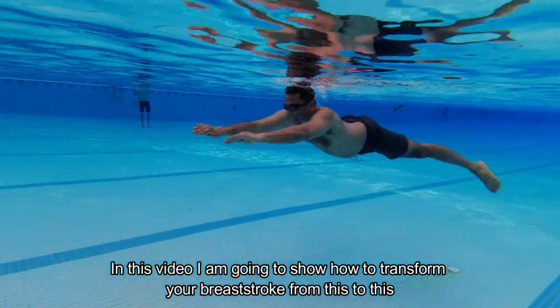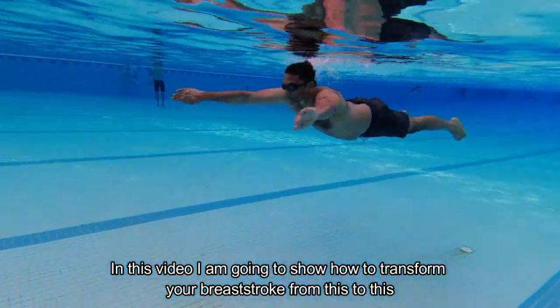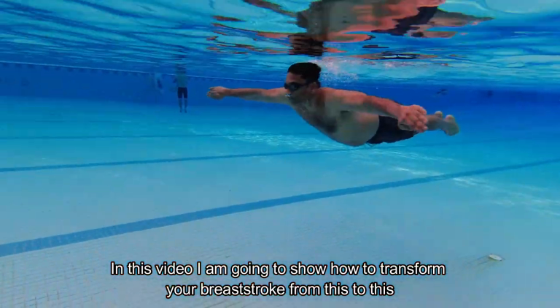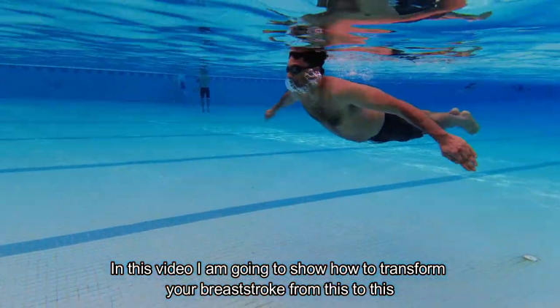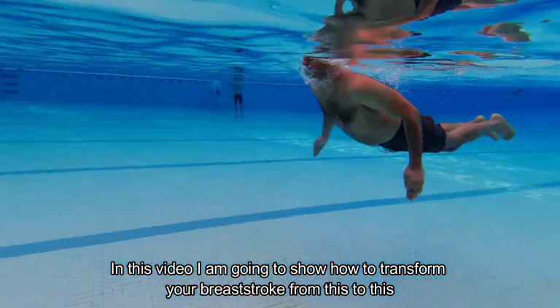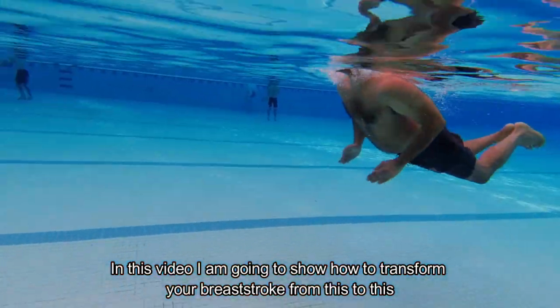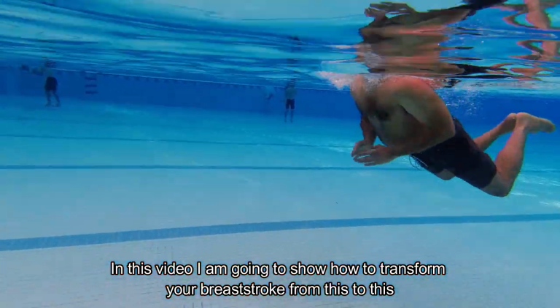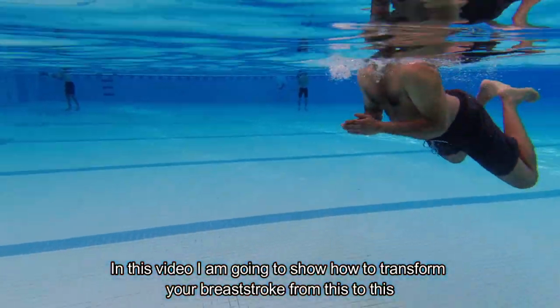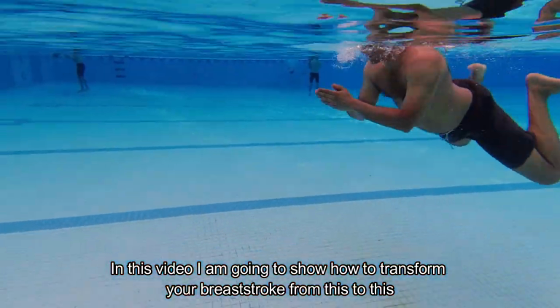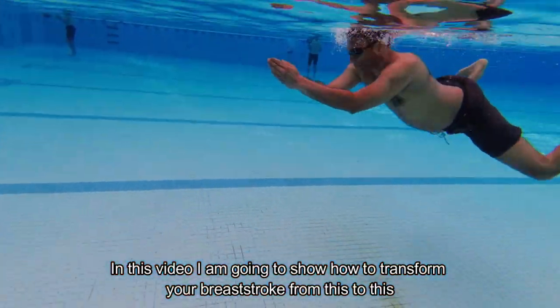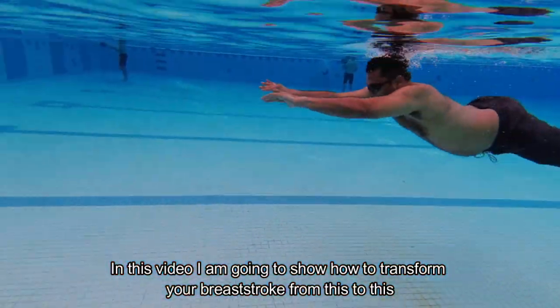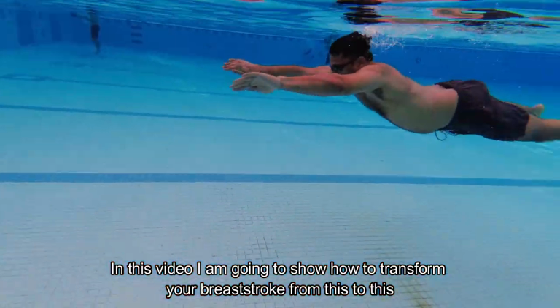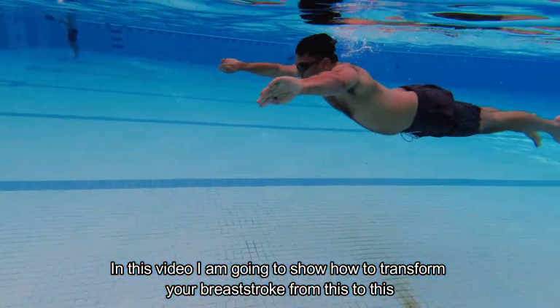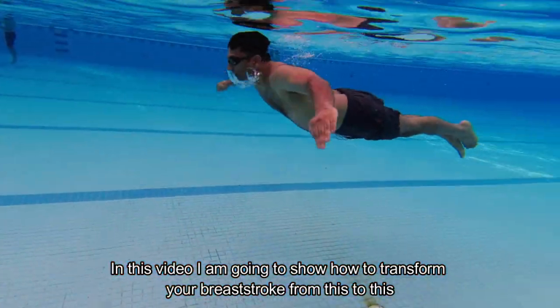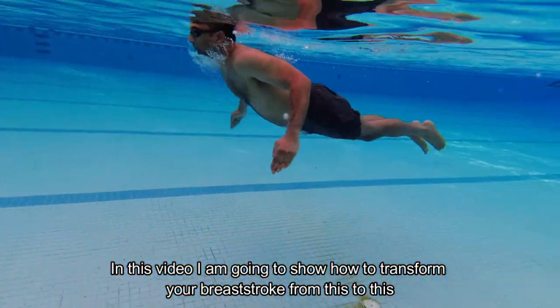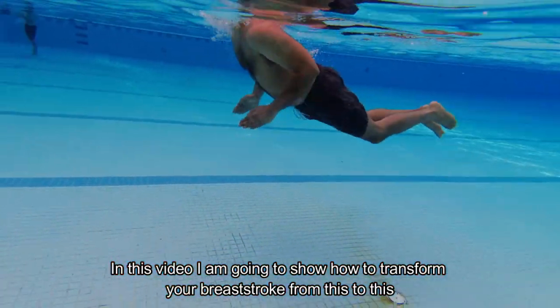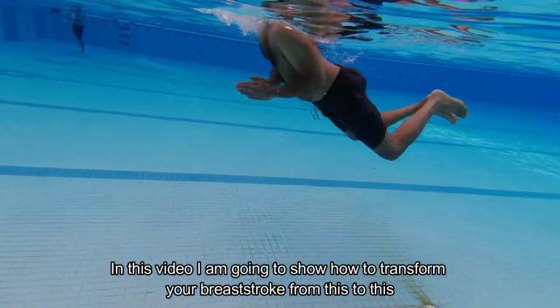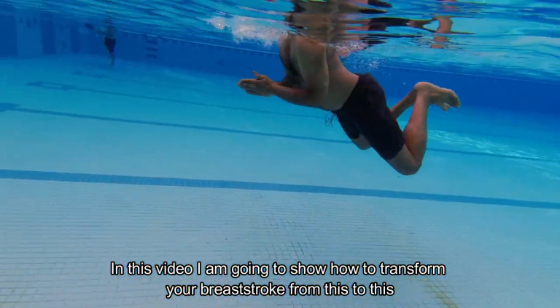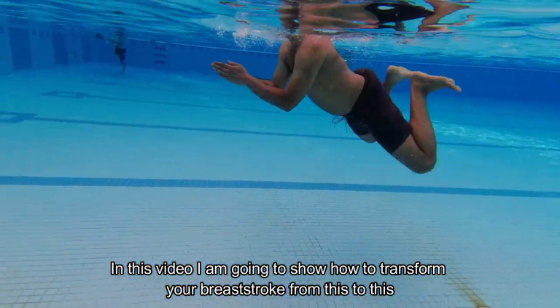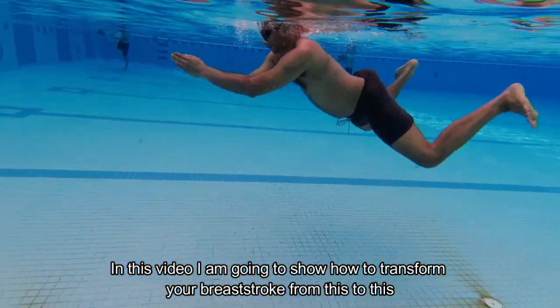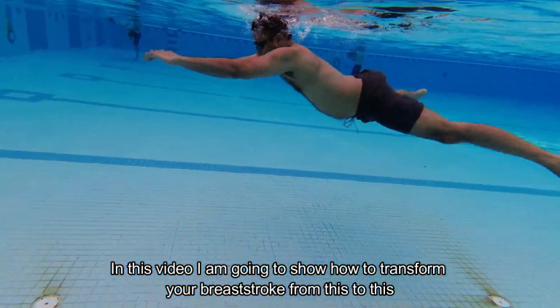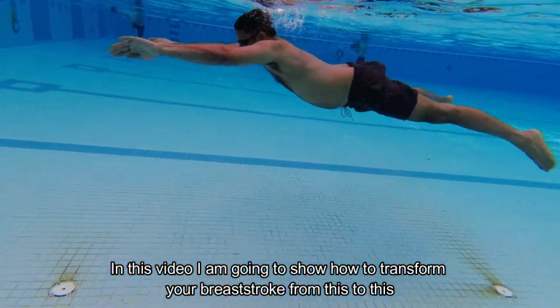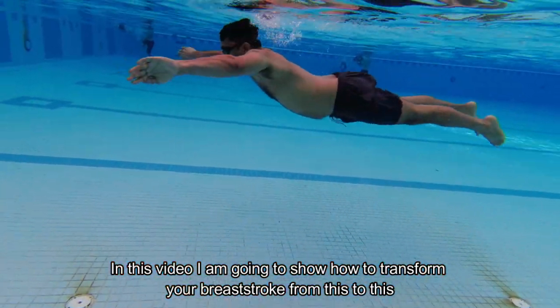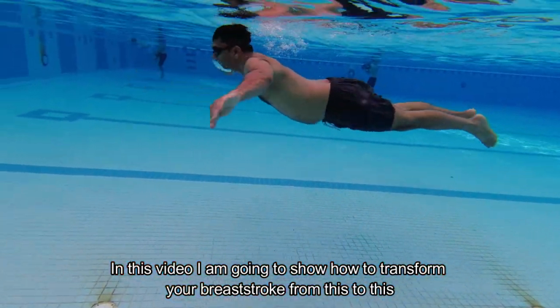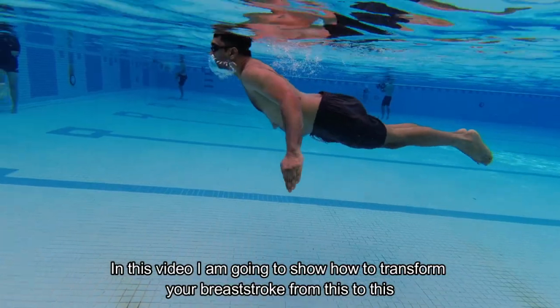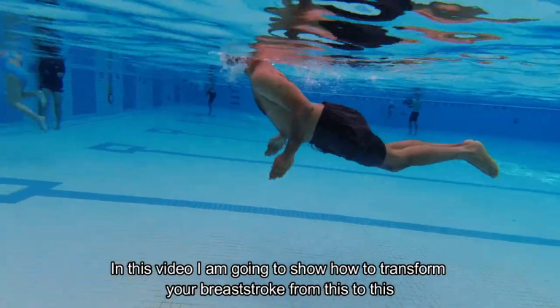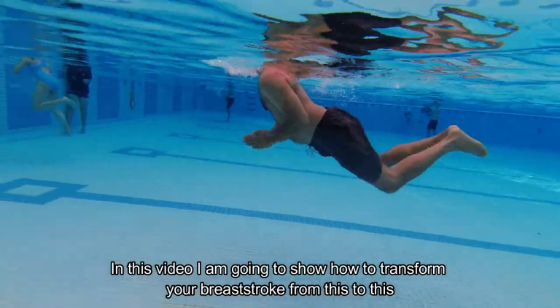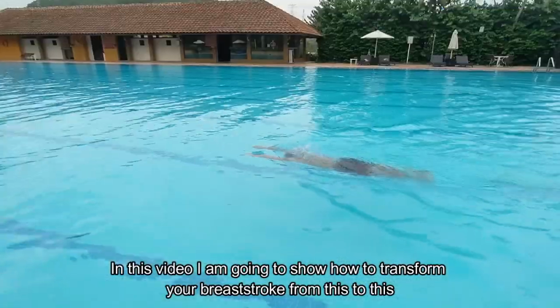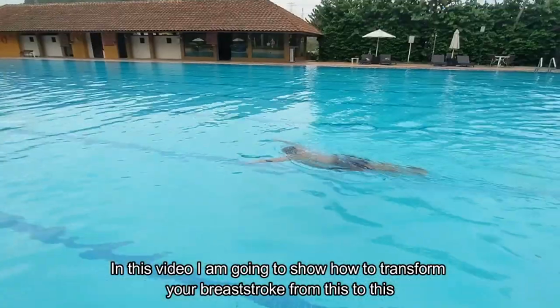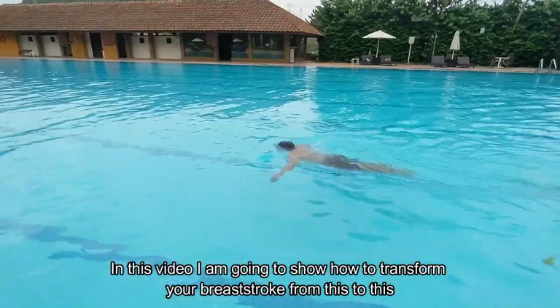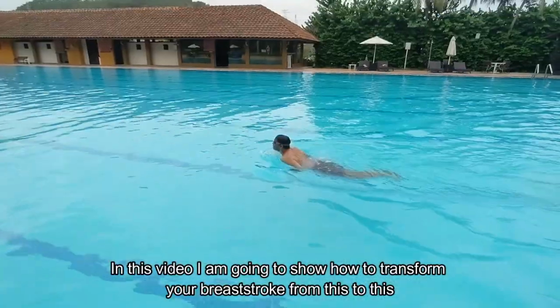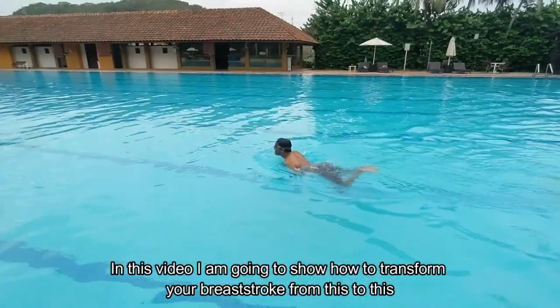In this video, I'm going to show you how to transform your breaststroke from this to this.